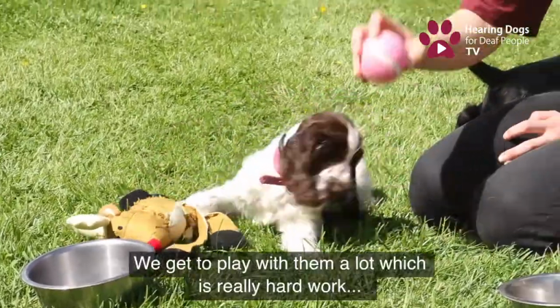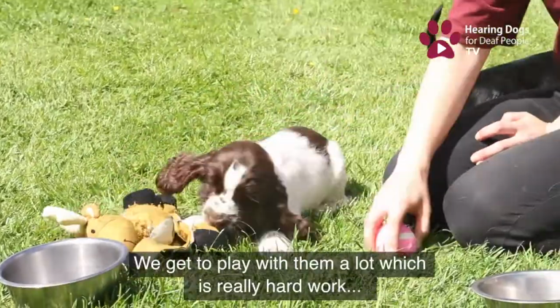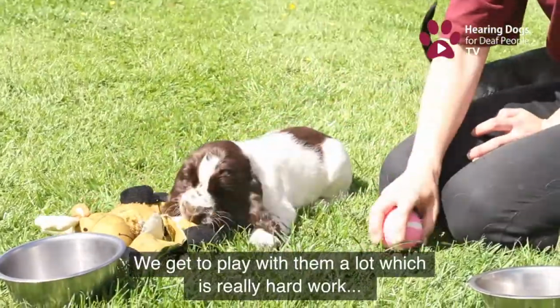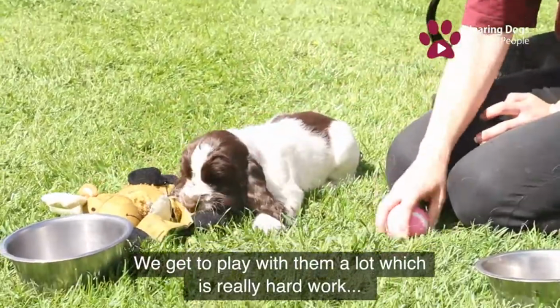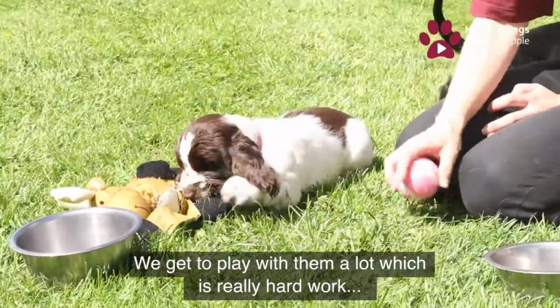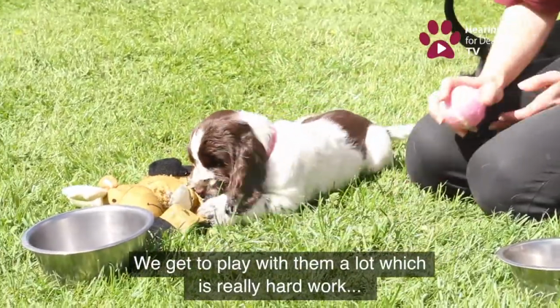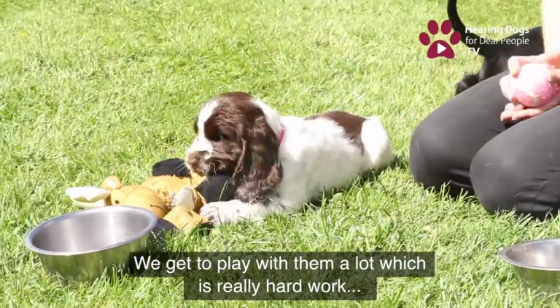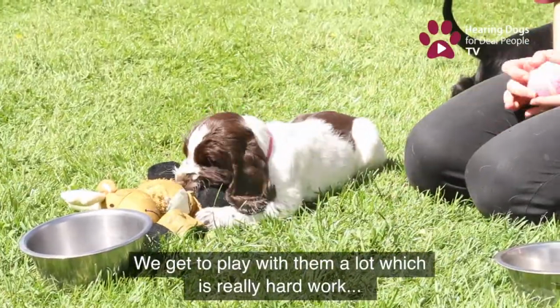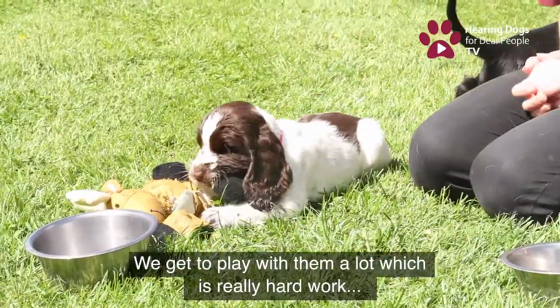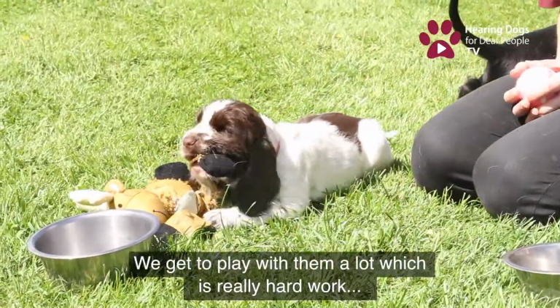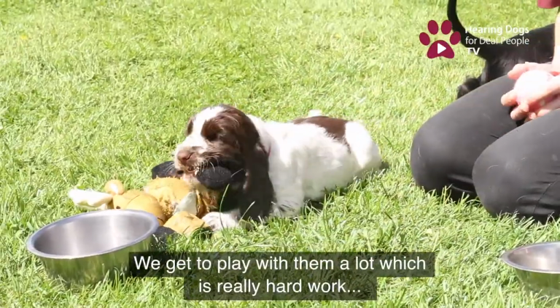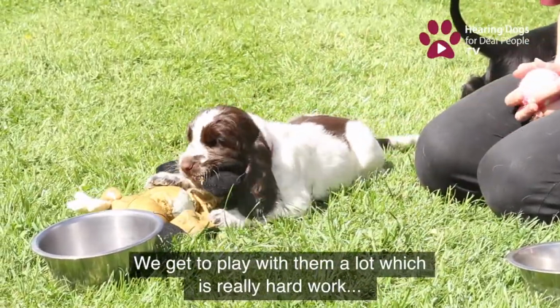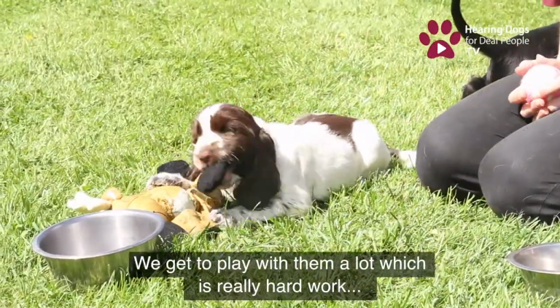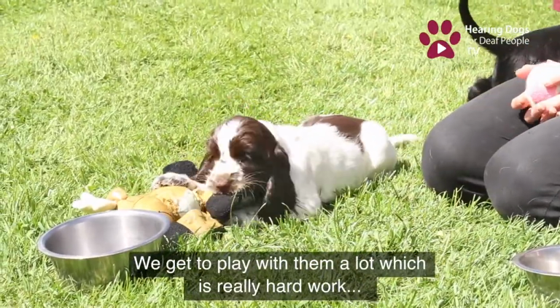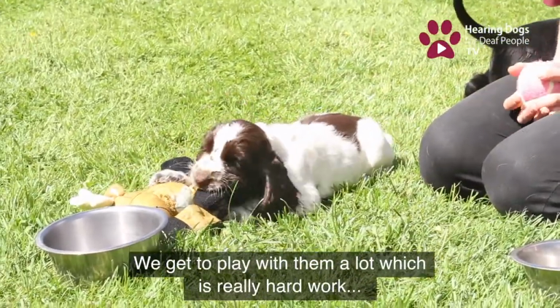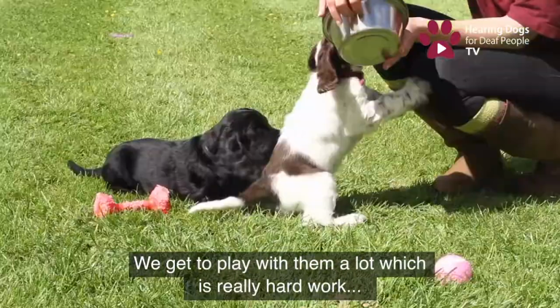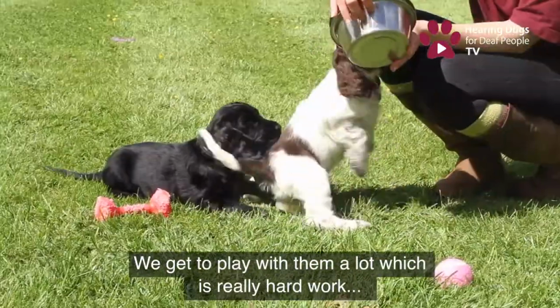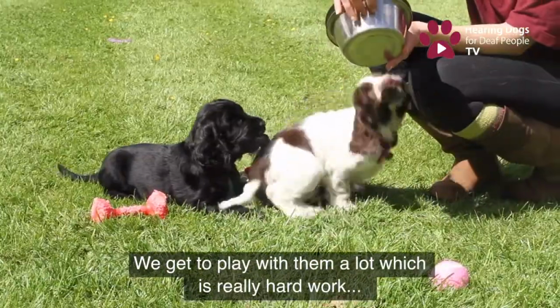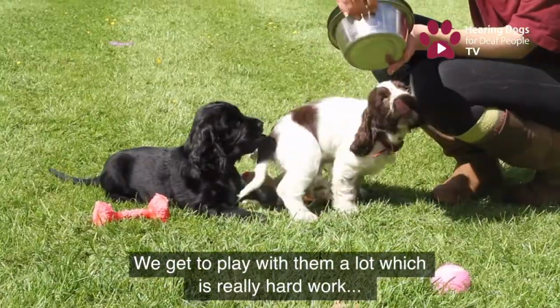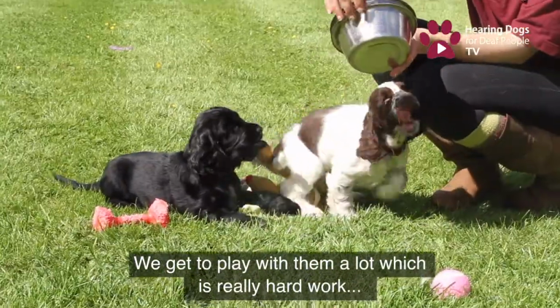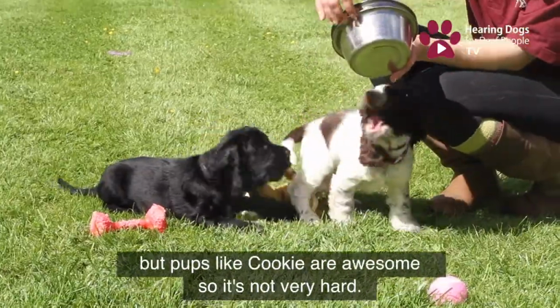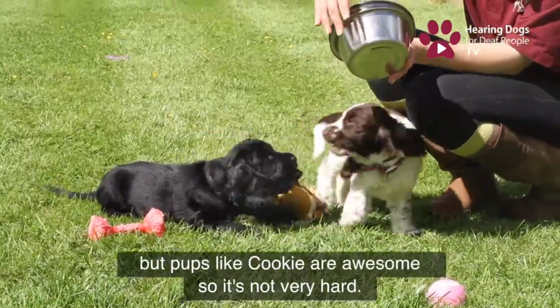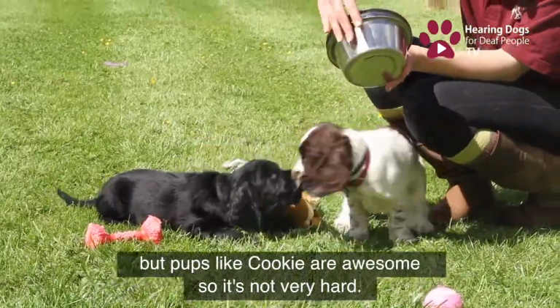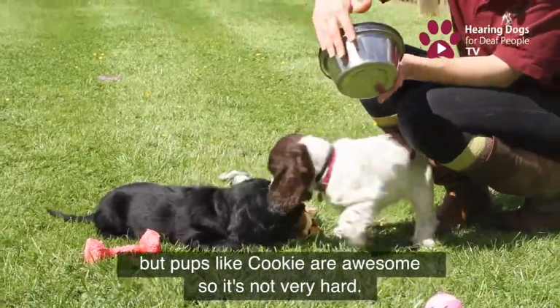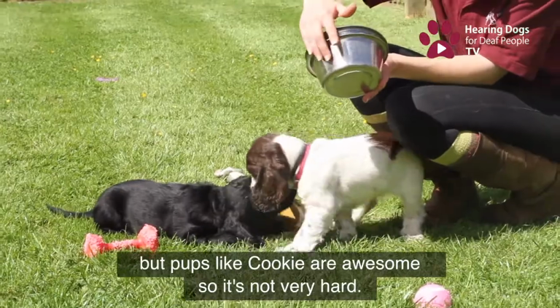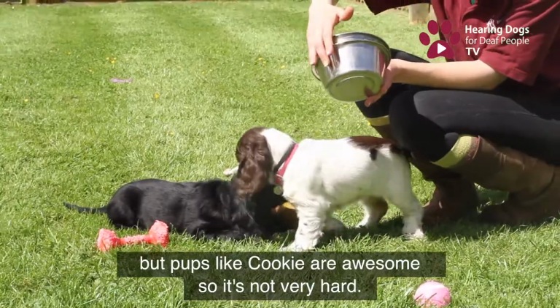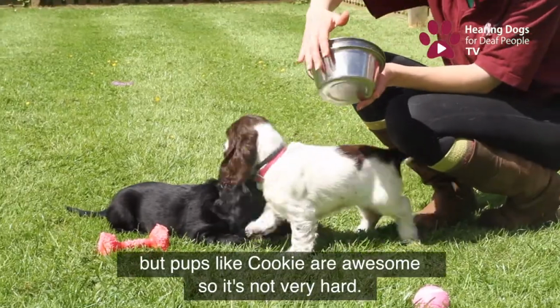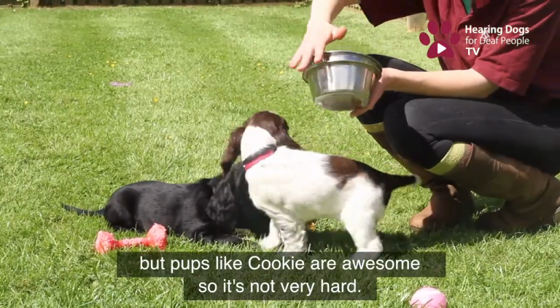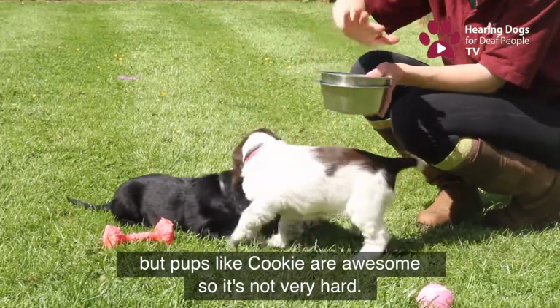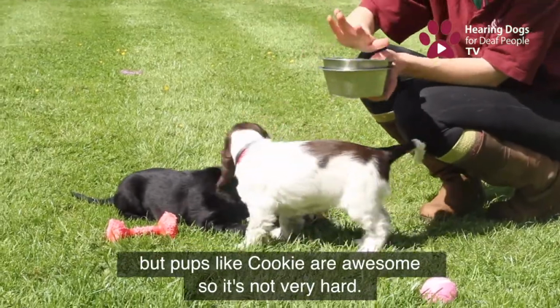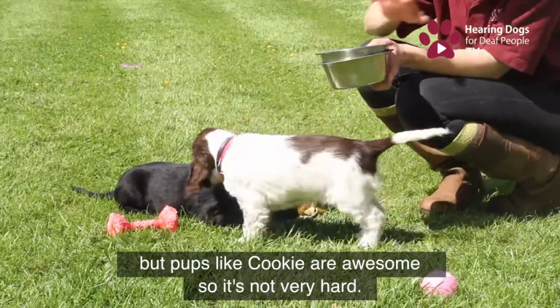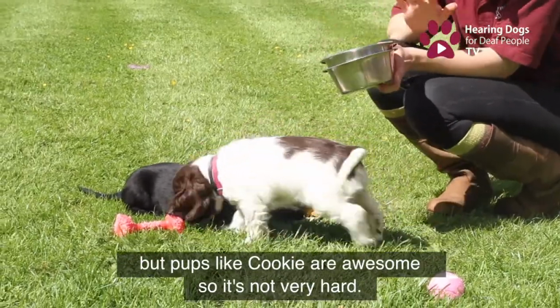We get to play with them a lot, which can be really hard work — but pups like Cookie are awesome, so it's not hard.